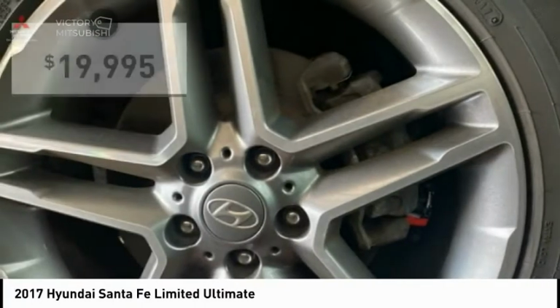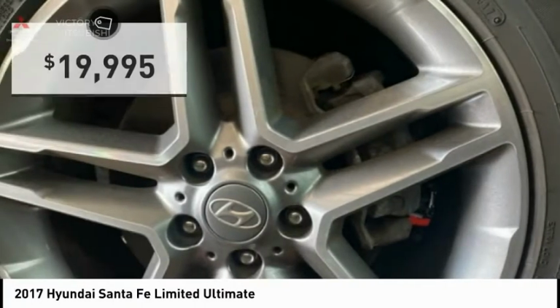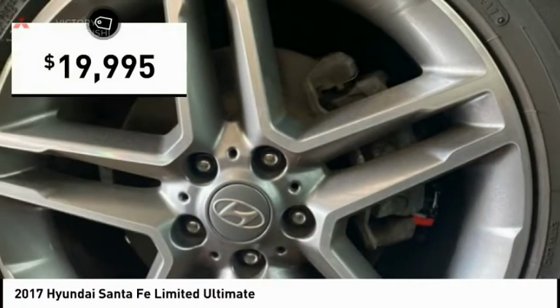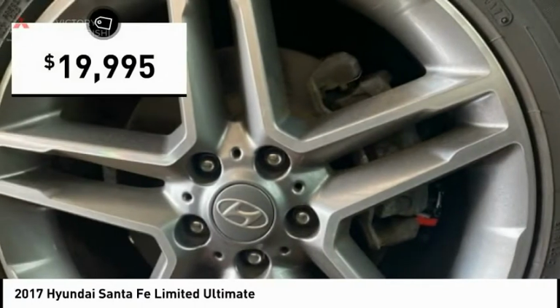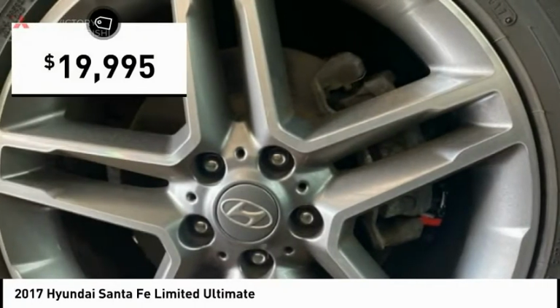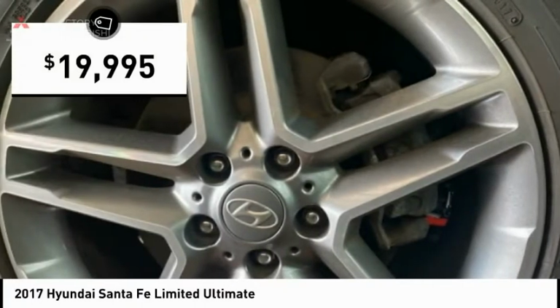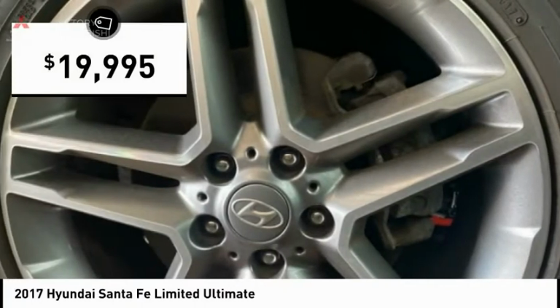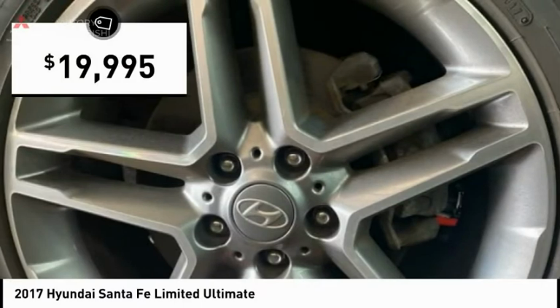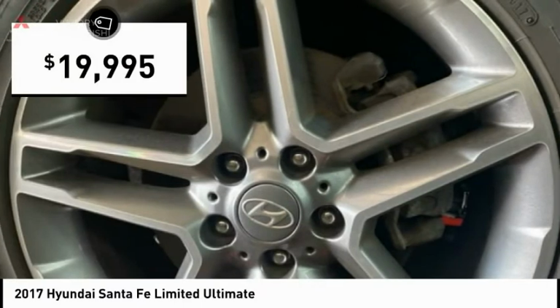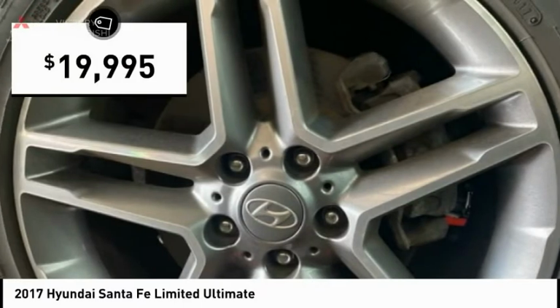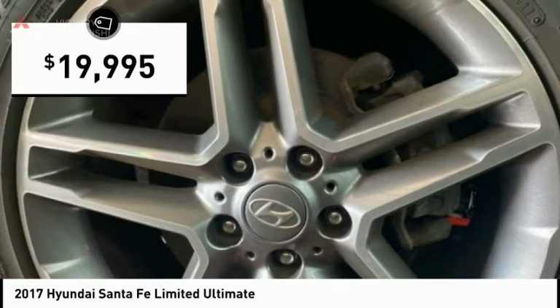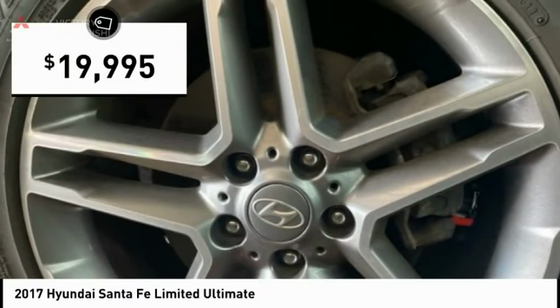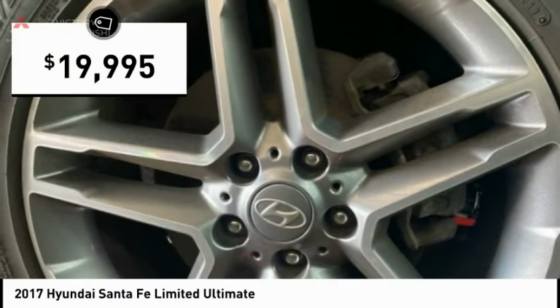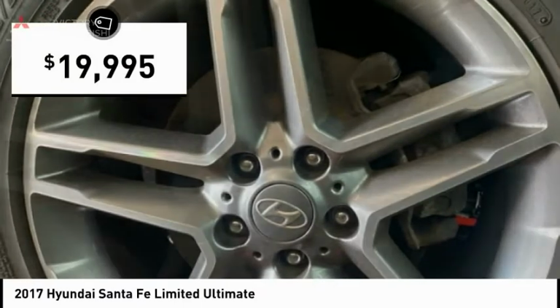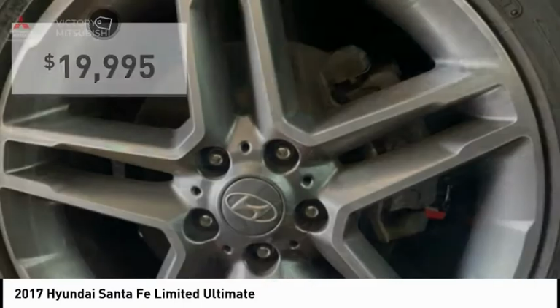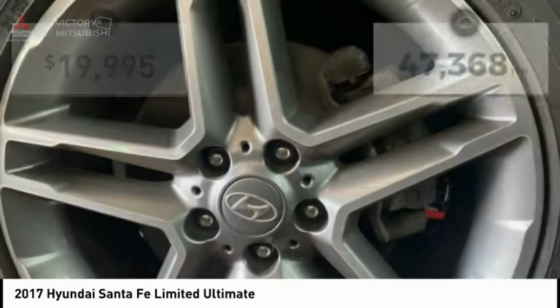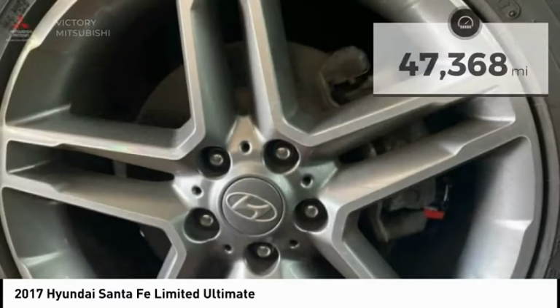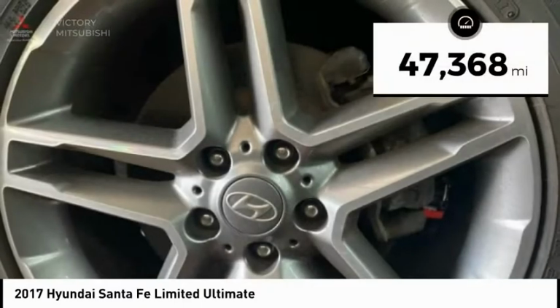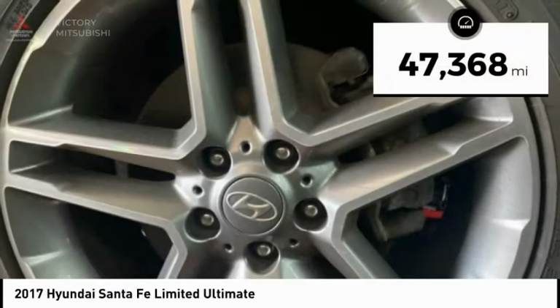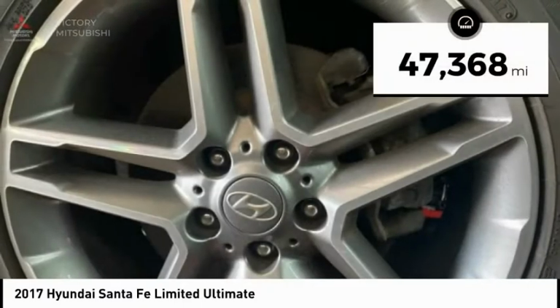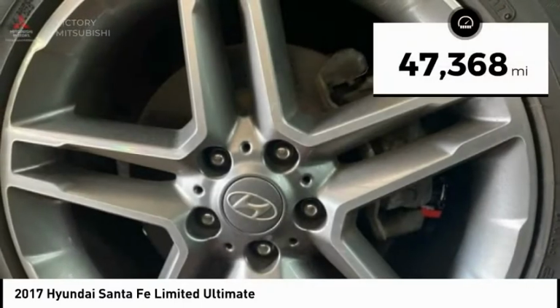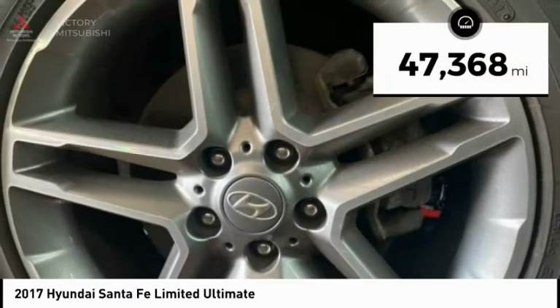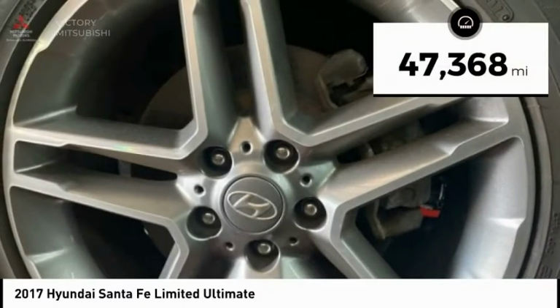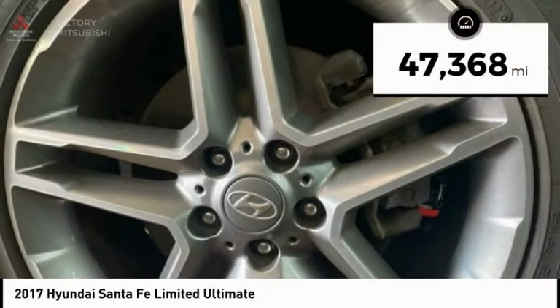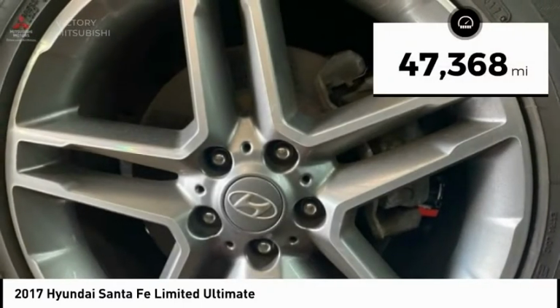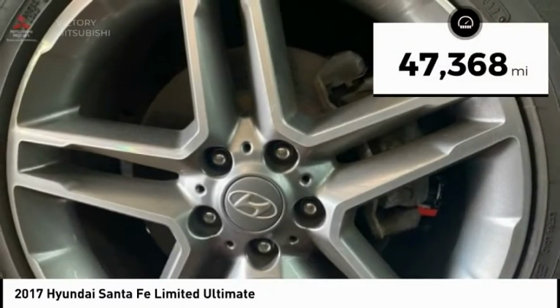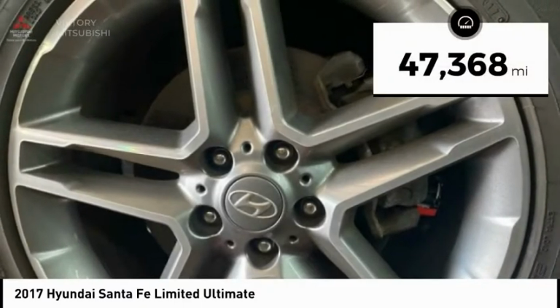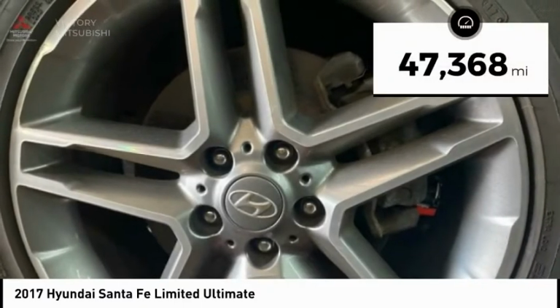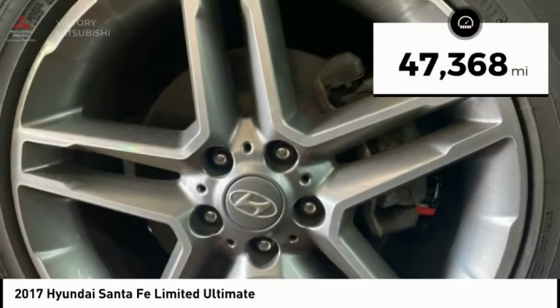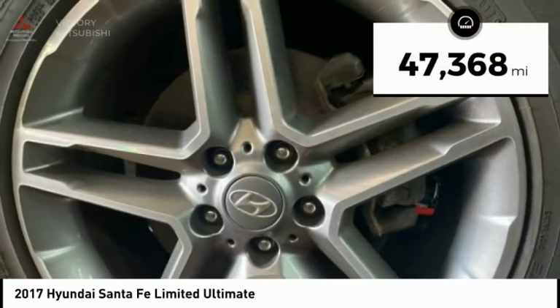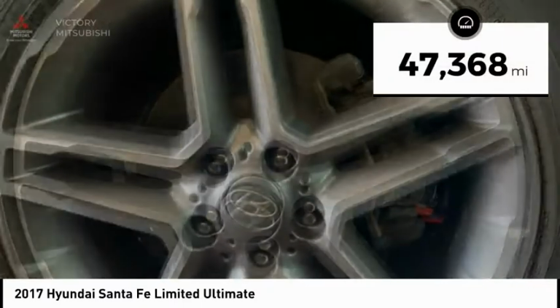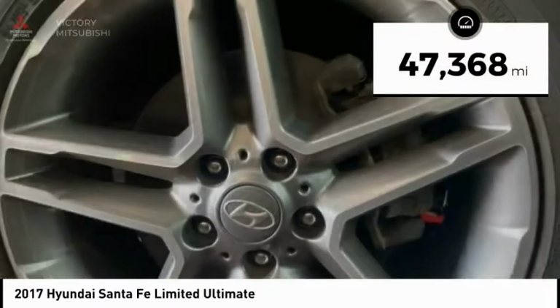And is priced below $20,000. This vehicle has less than 50,000 miles.